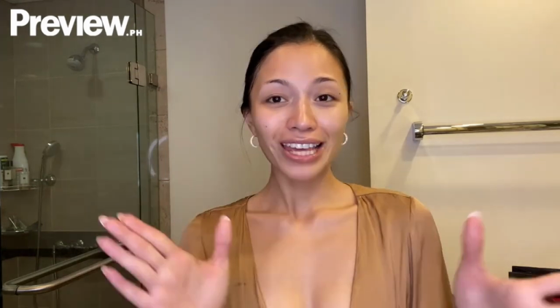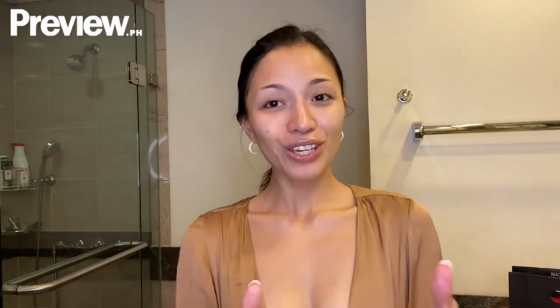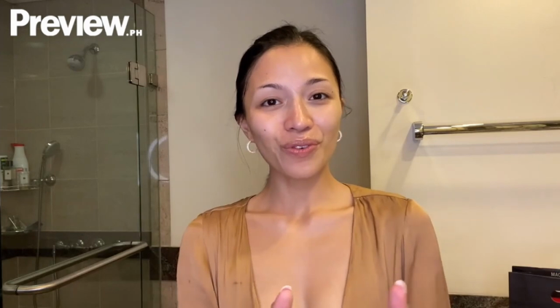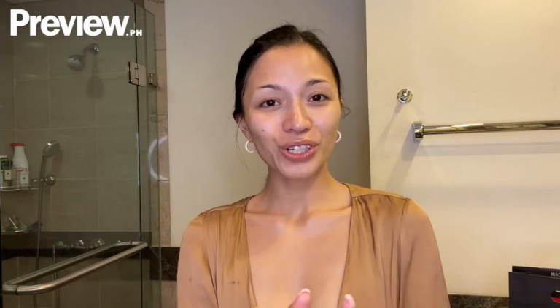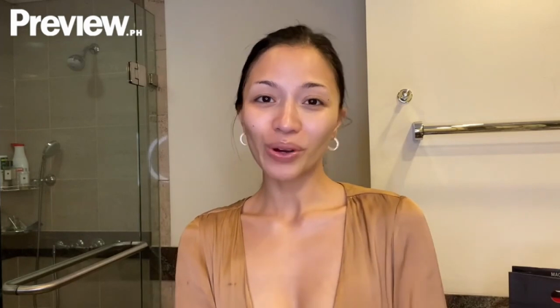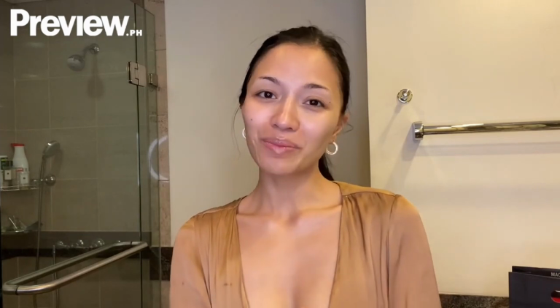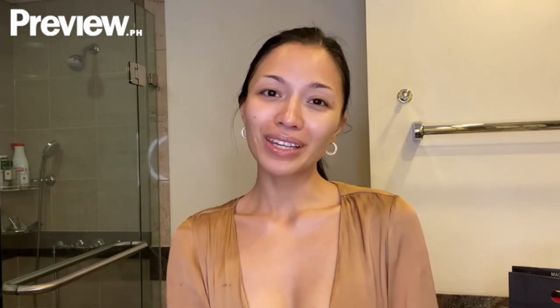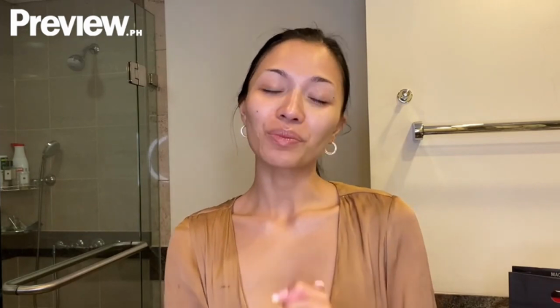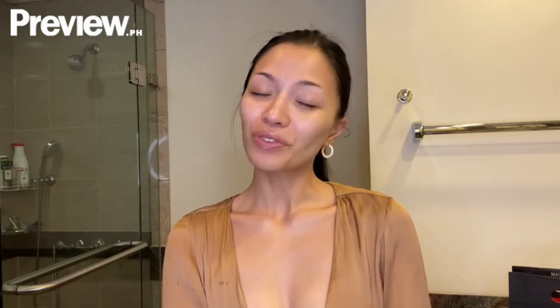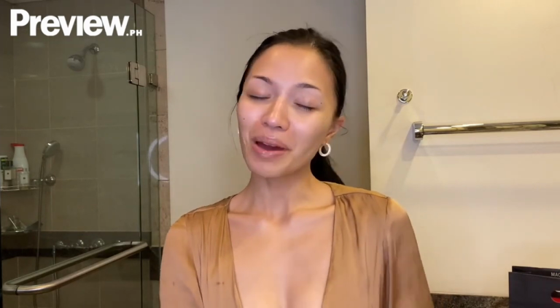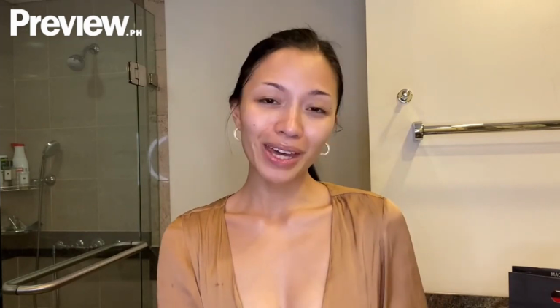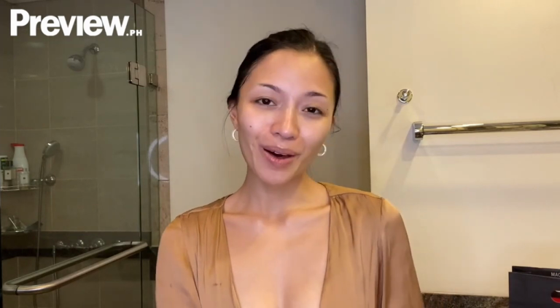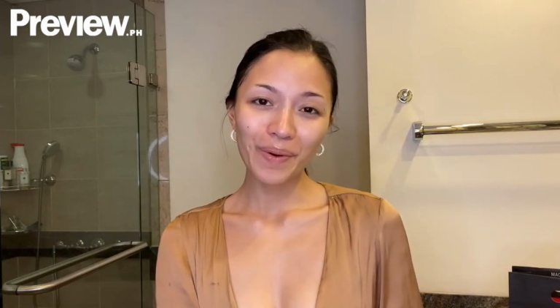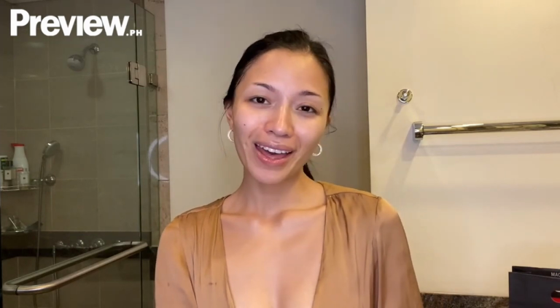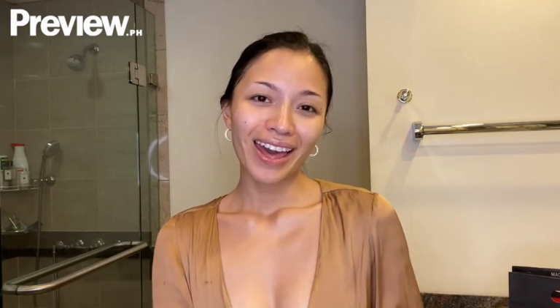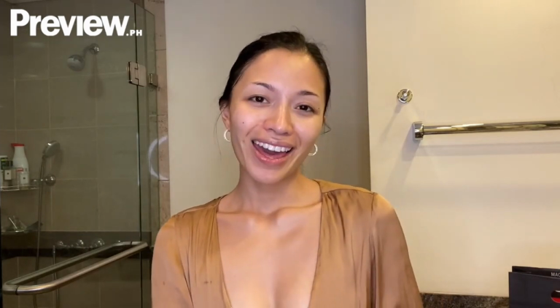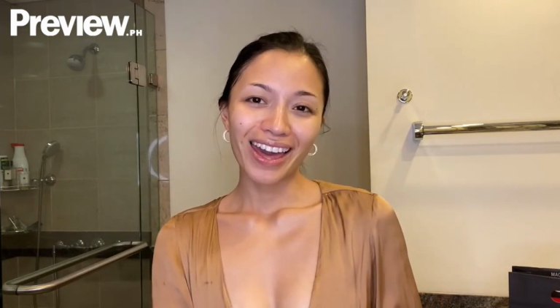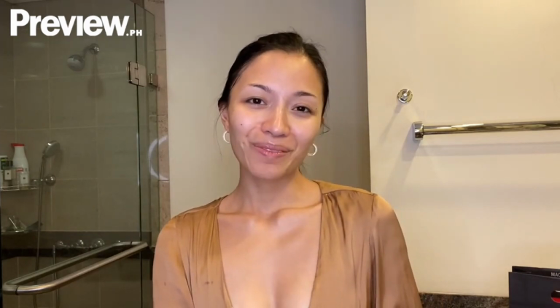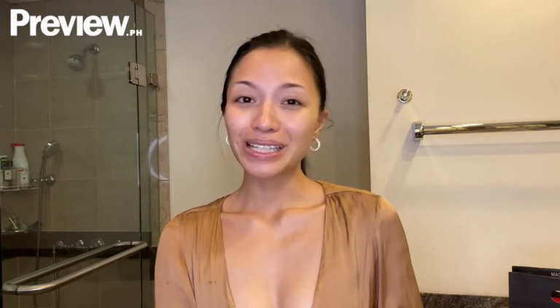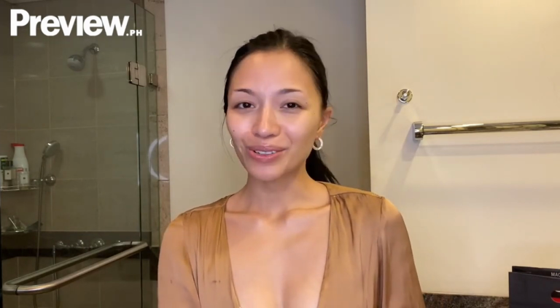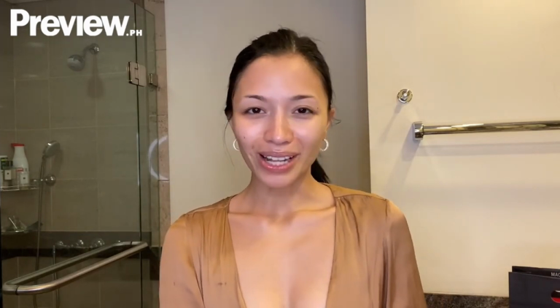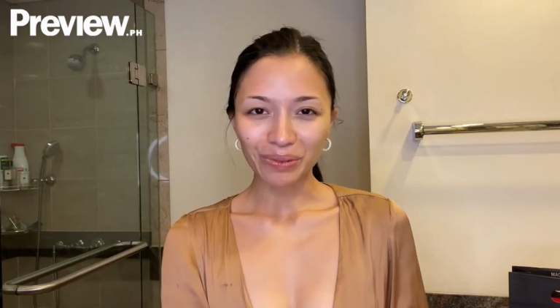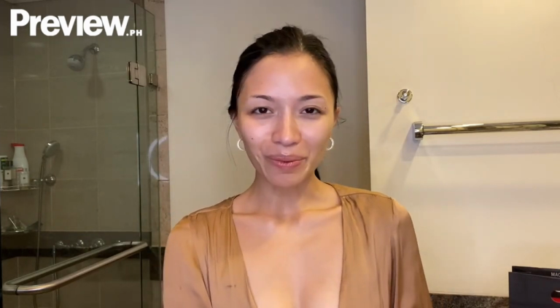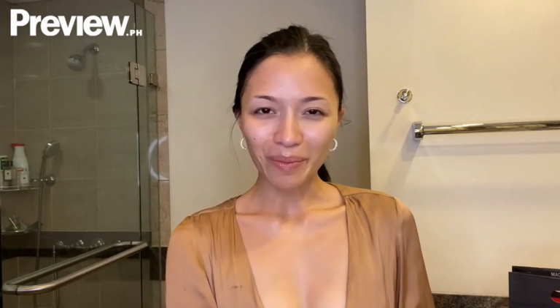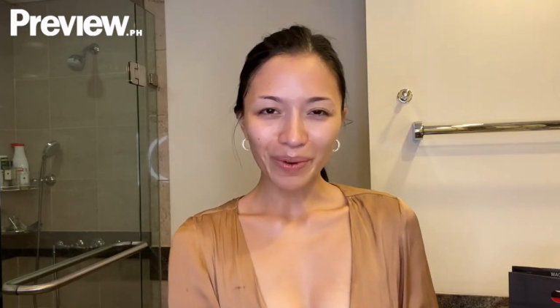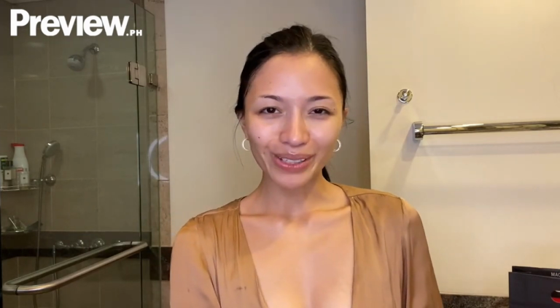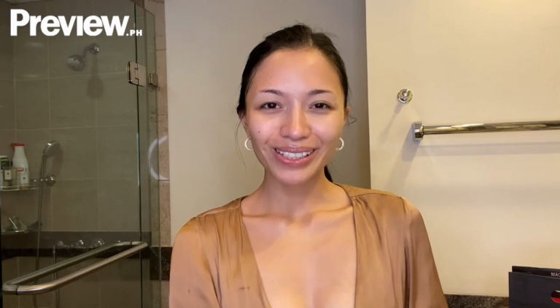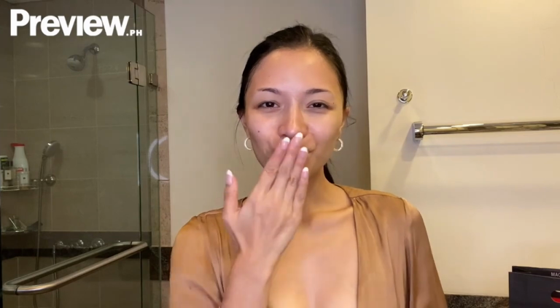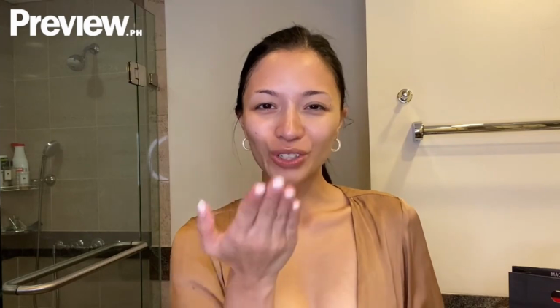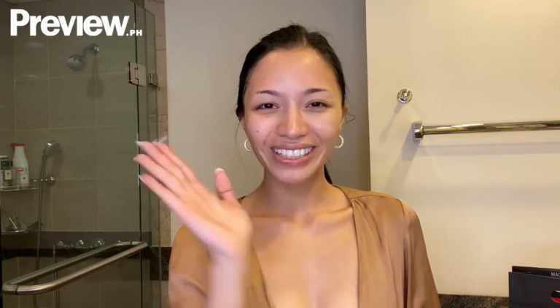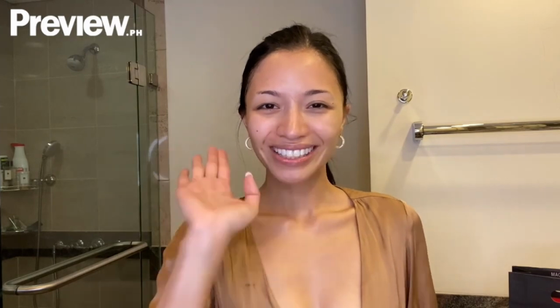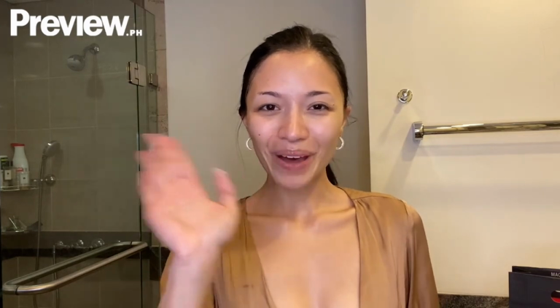Thank you for joining me in removing my makeup. And please don't tell anyone about my brows. Bye!